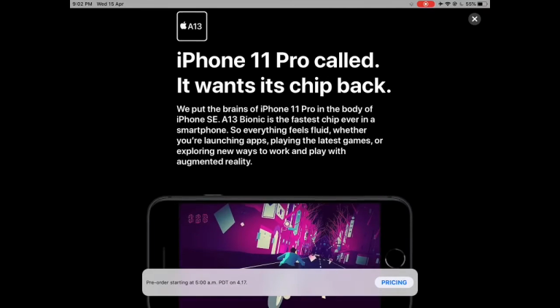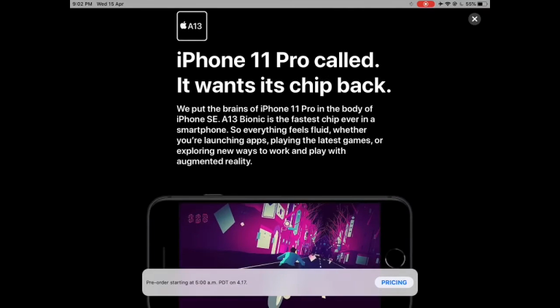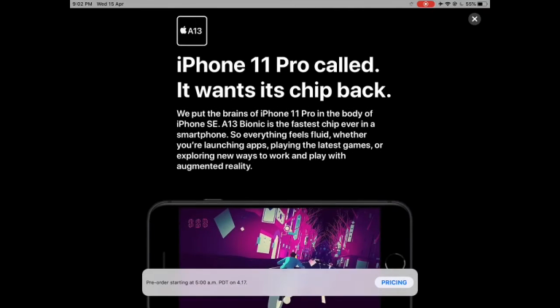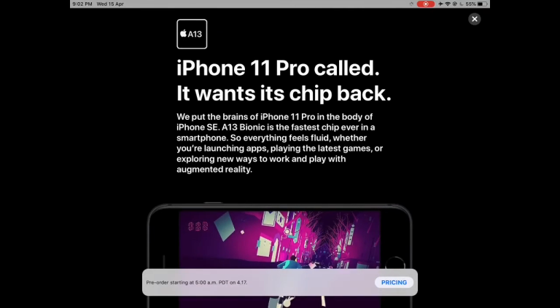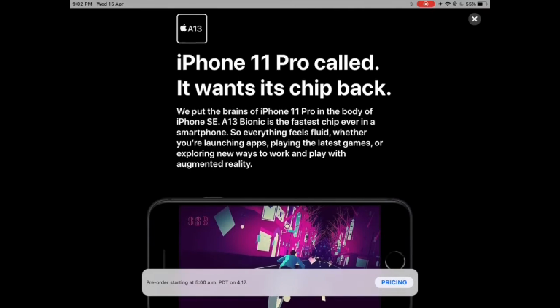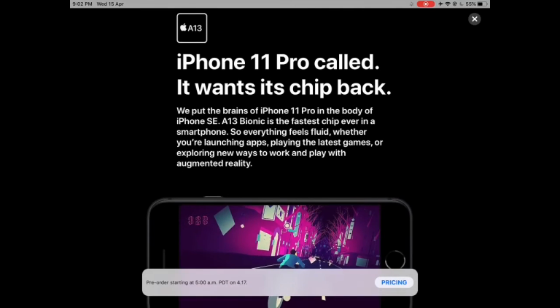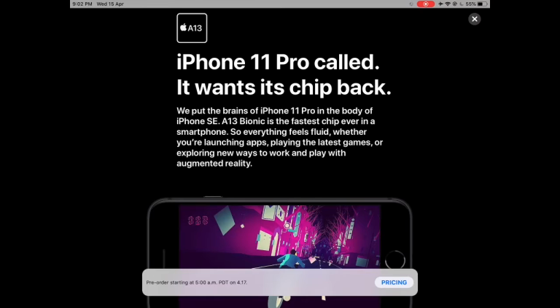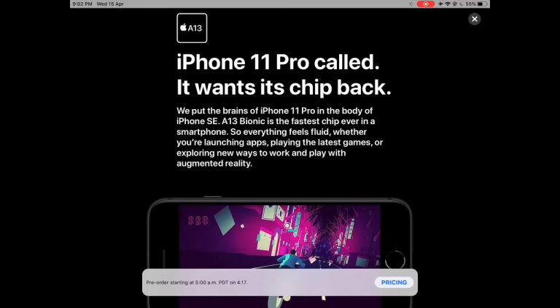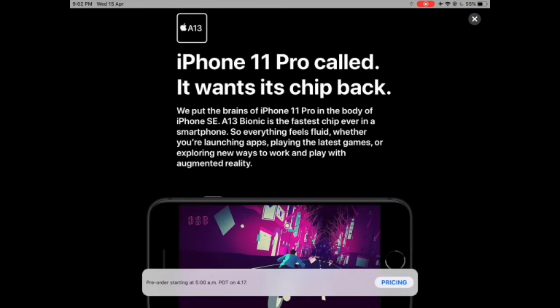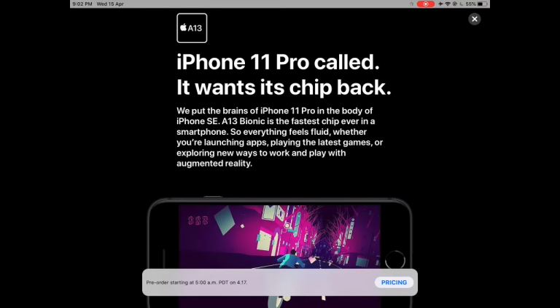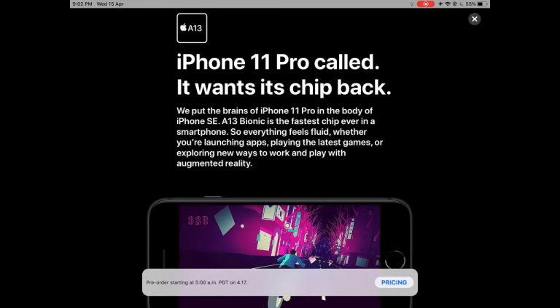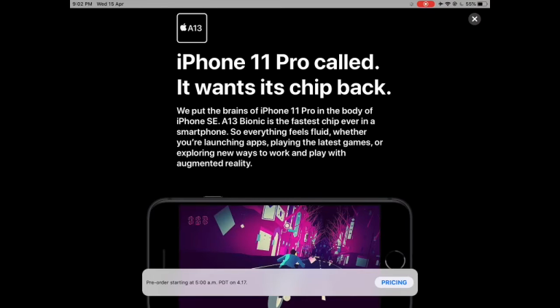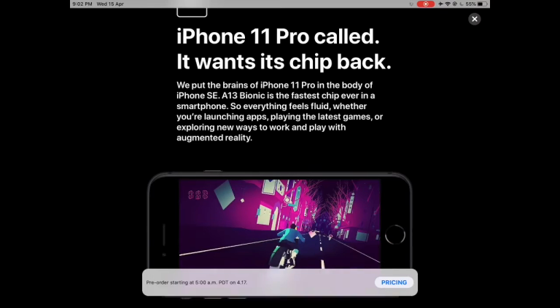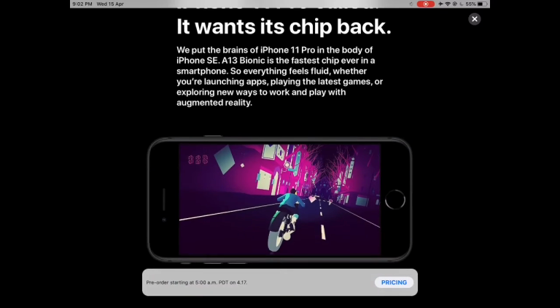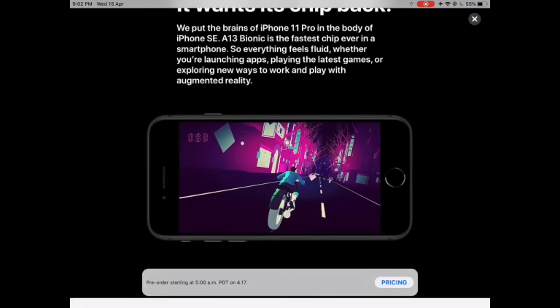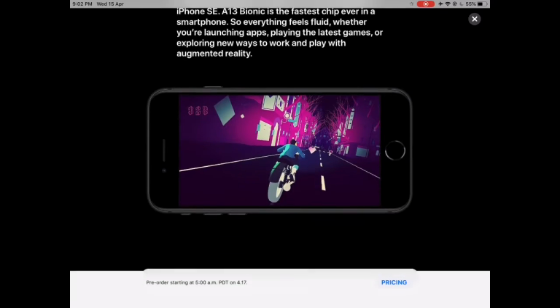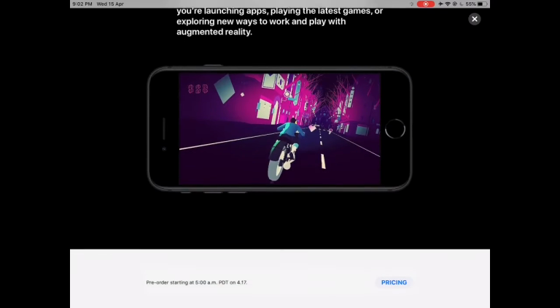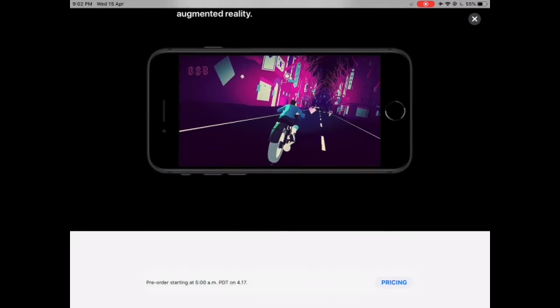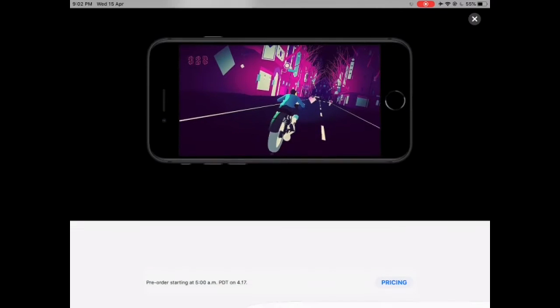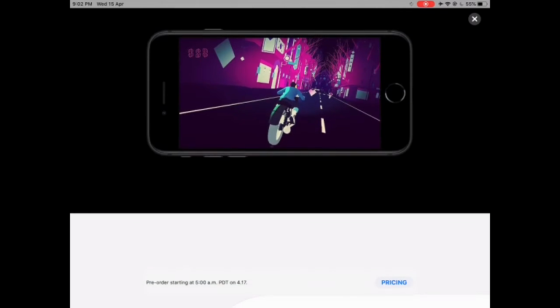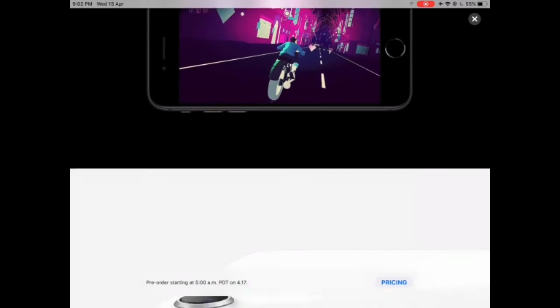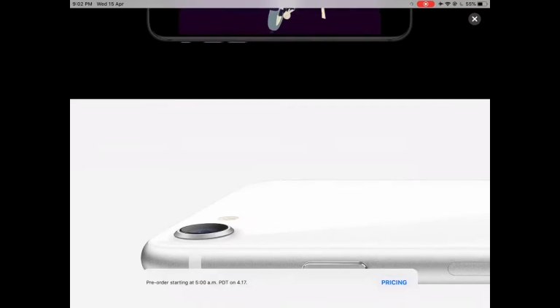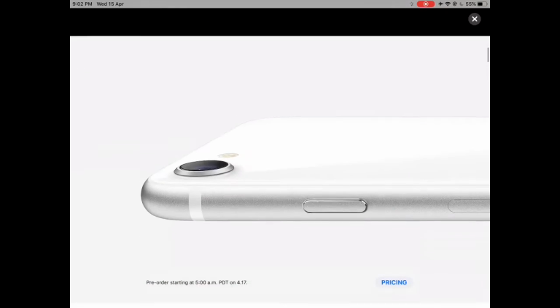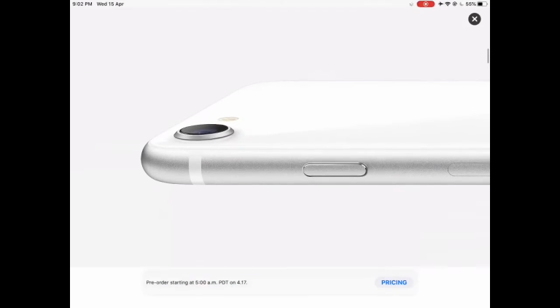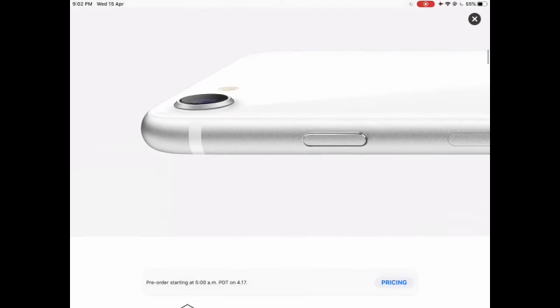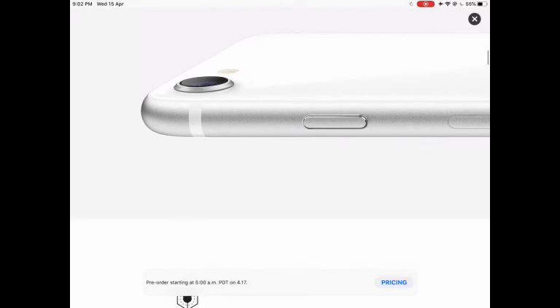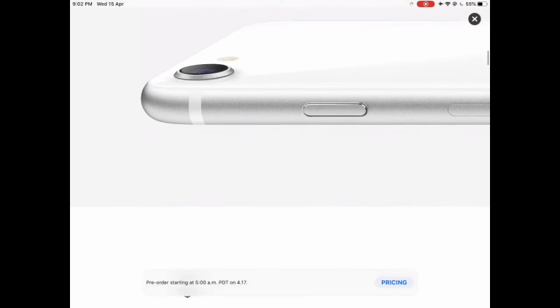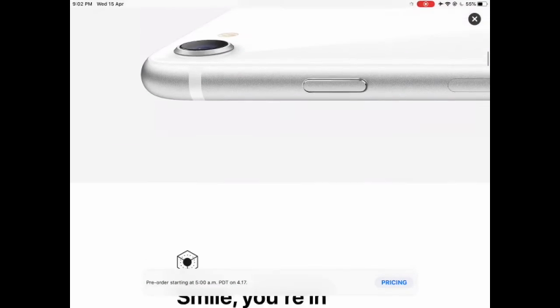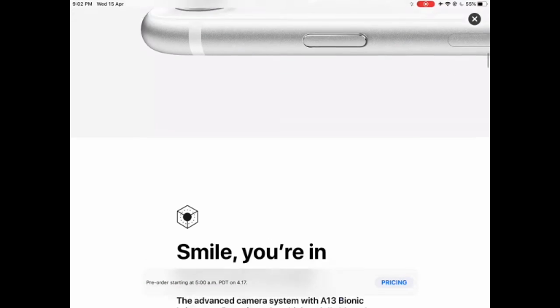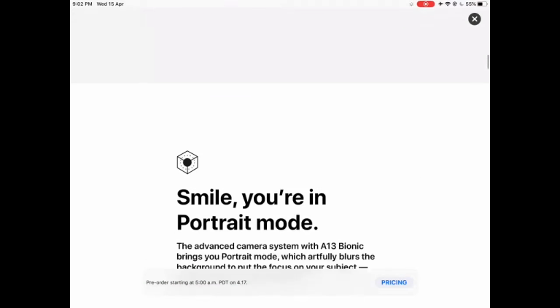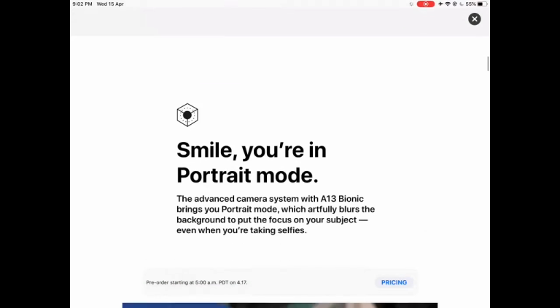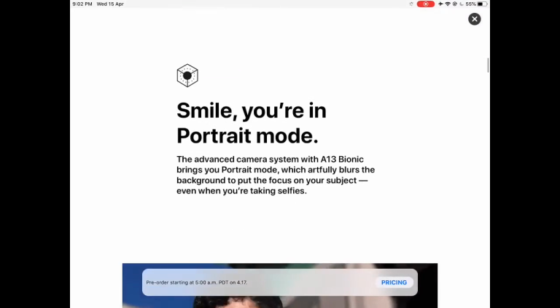Now coming to the point, it's now 4.7 inches, same as the iPhone 8 and not as small as the previous gen iPhone SE.